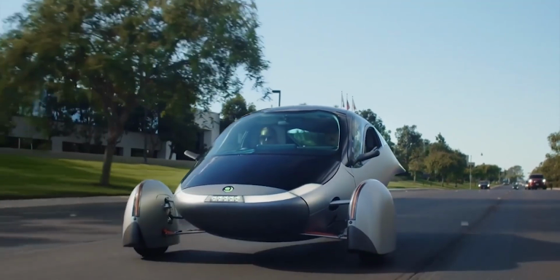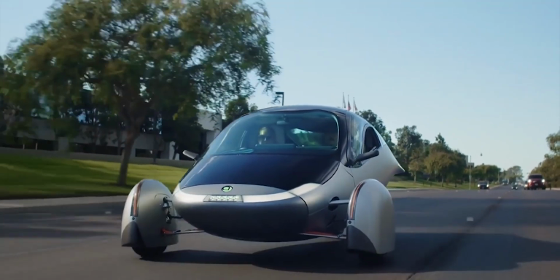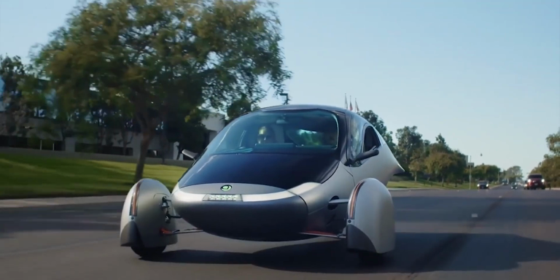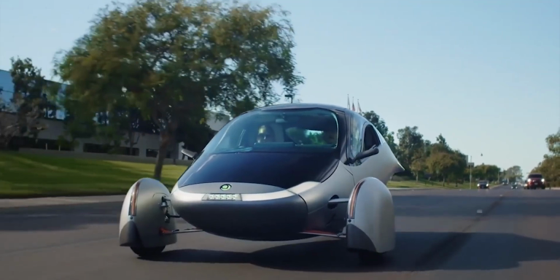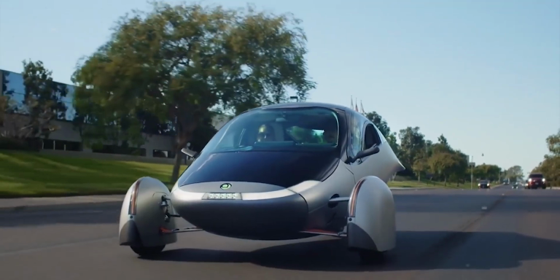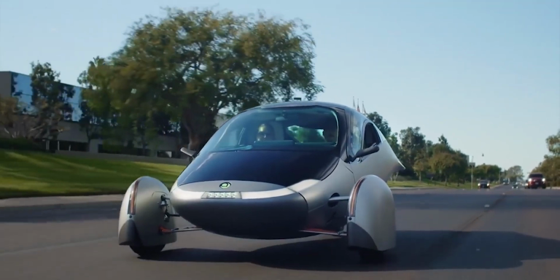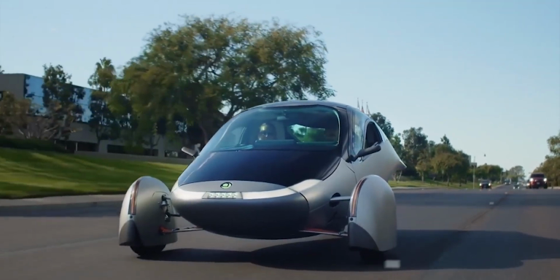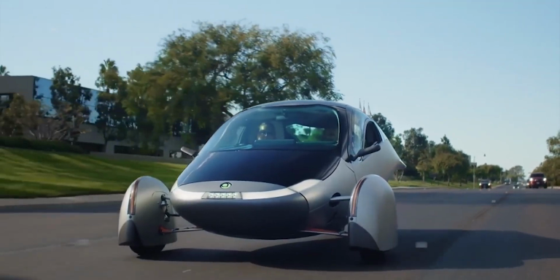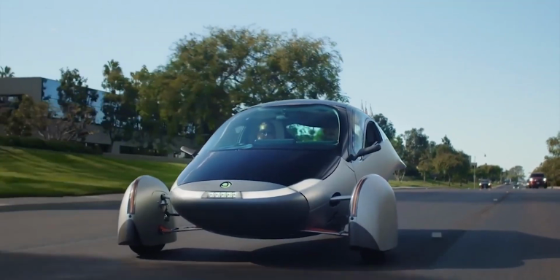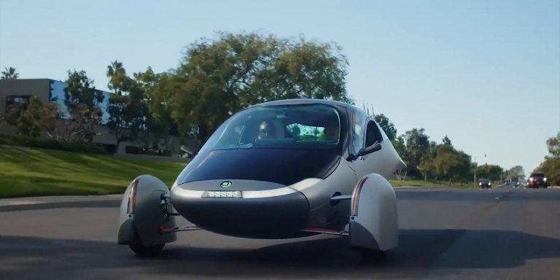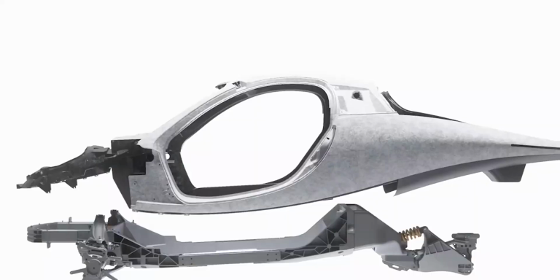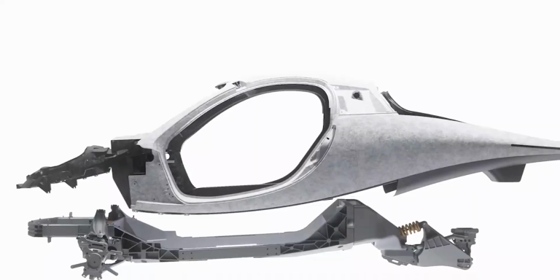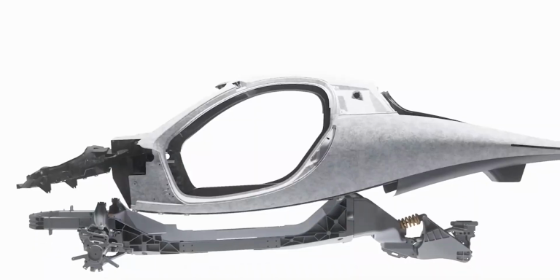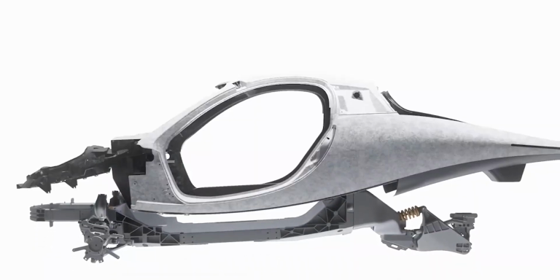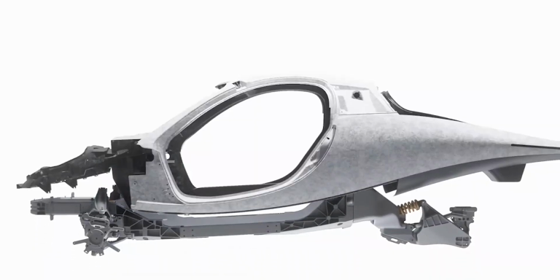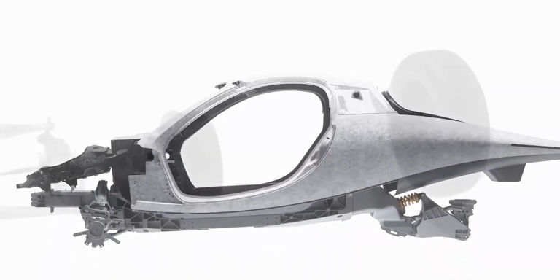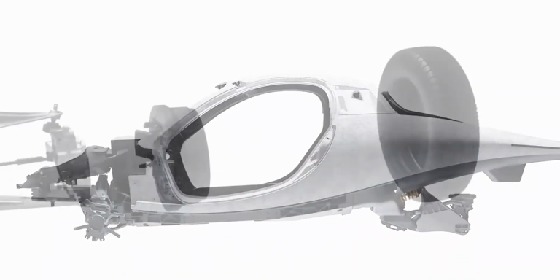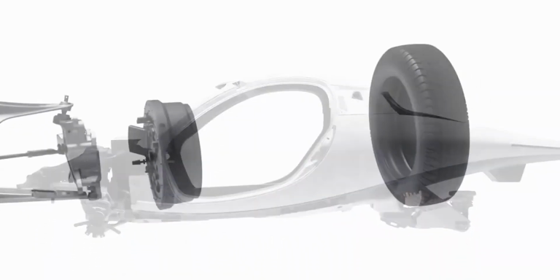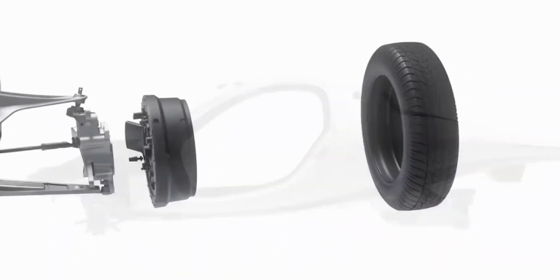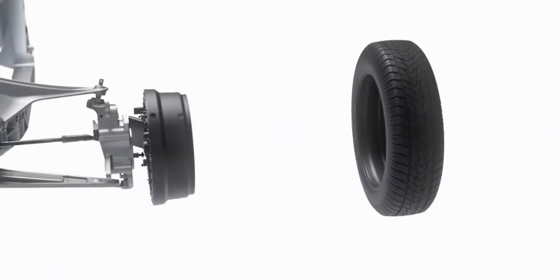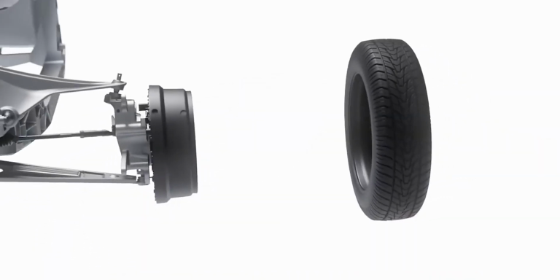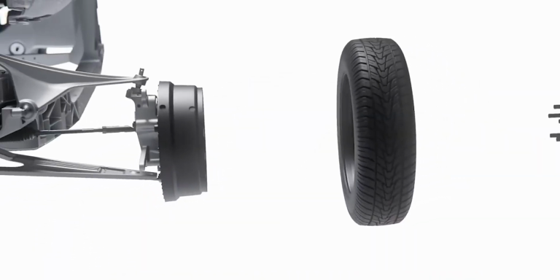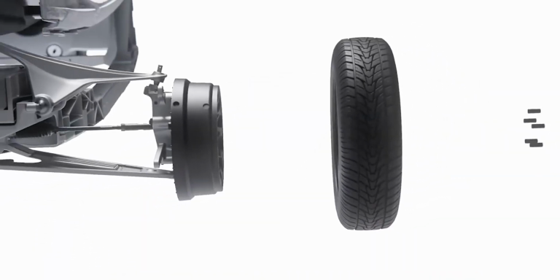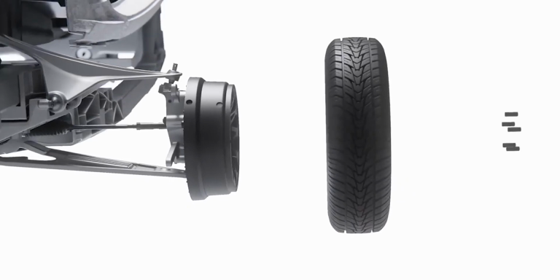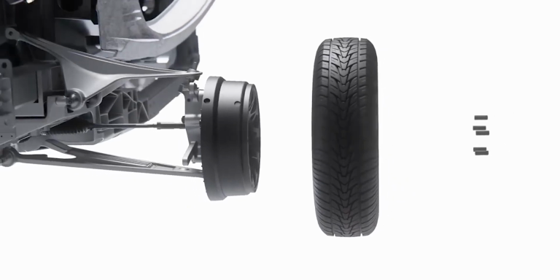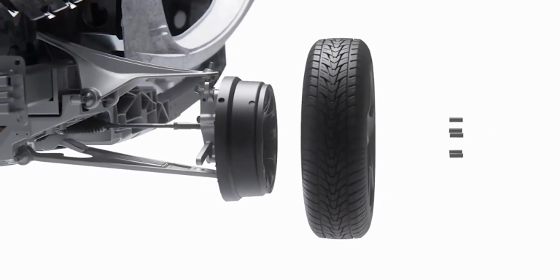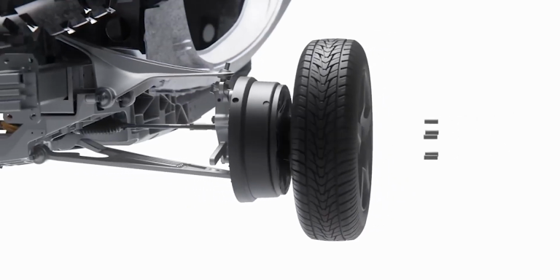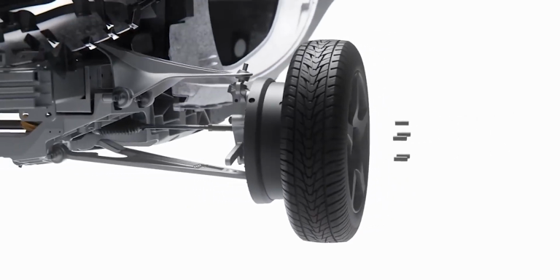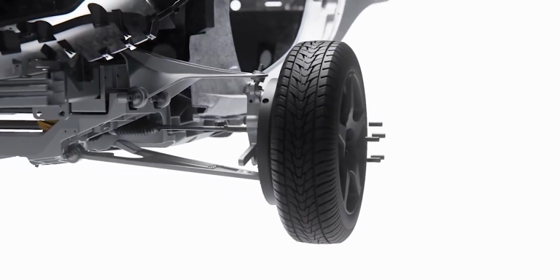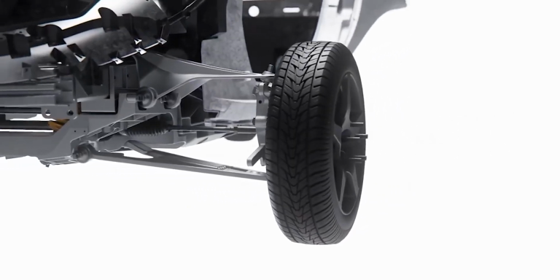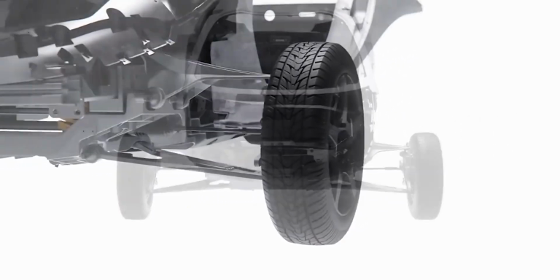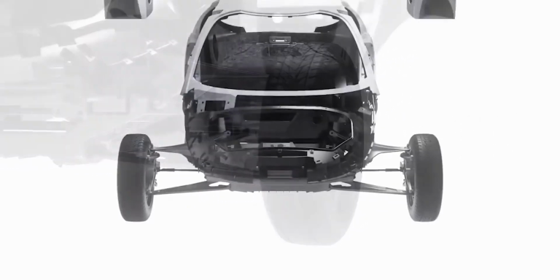In a recent video, the automaker released a digital visualization of Delta that shows it is nearly complete.